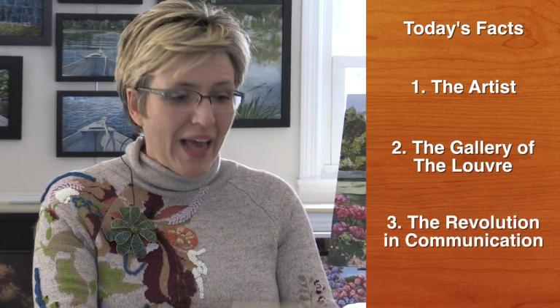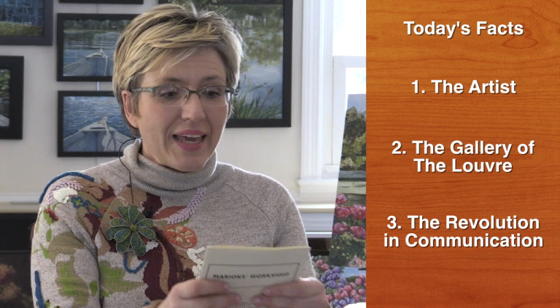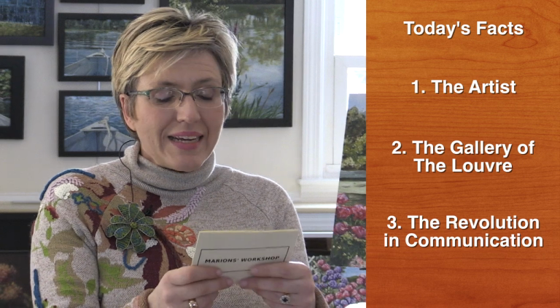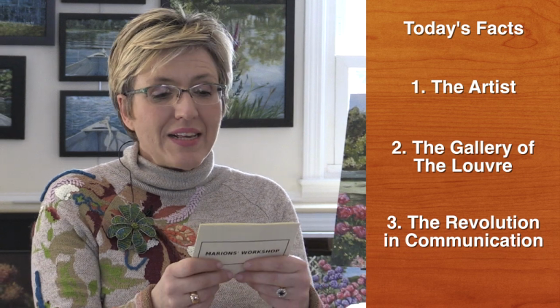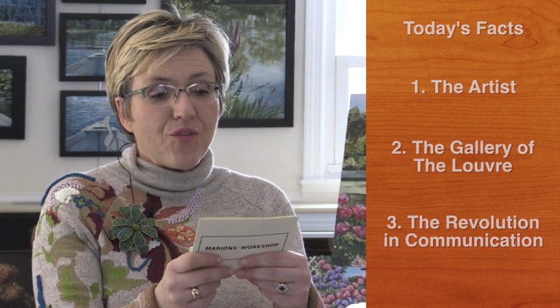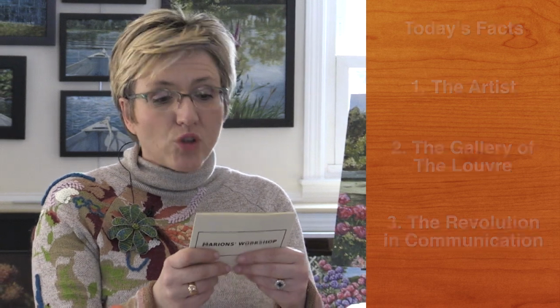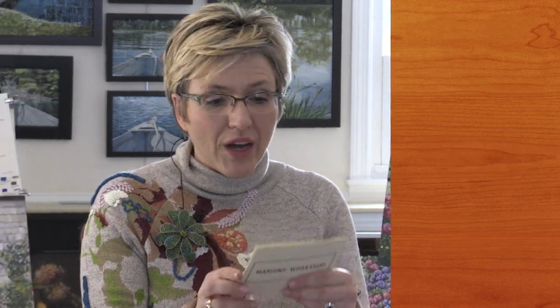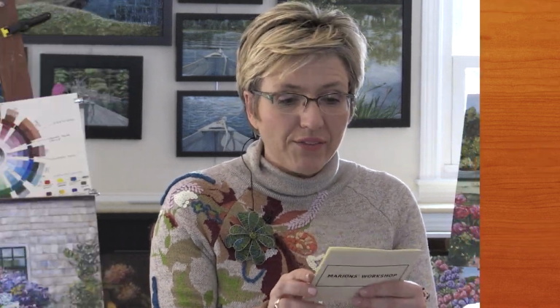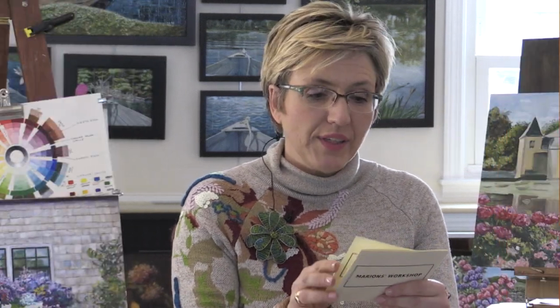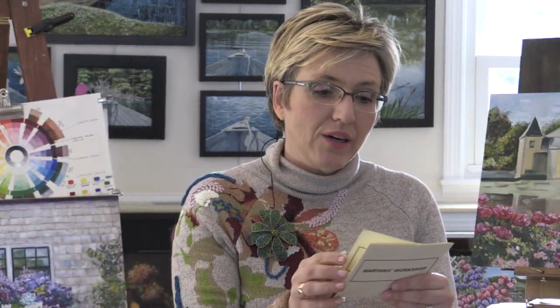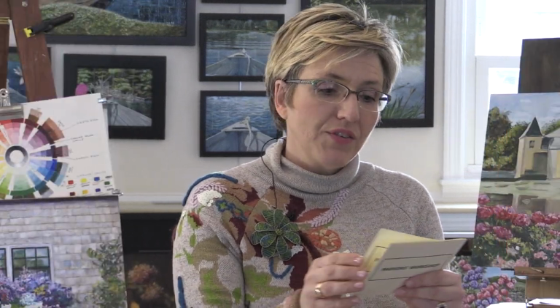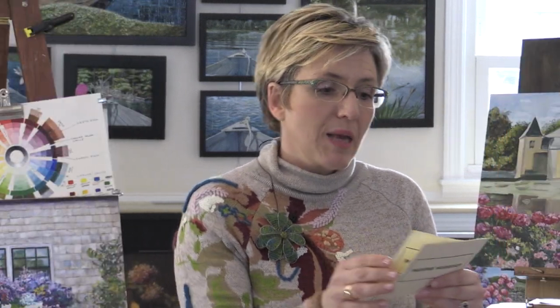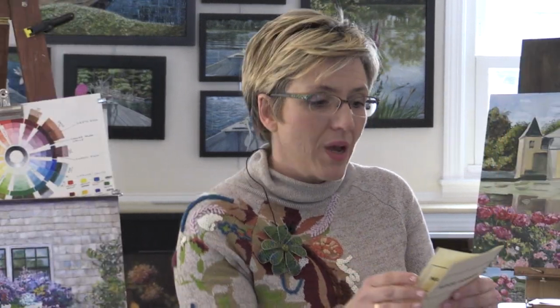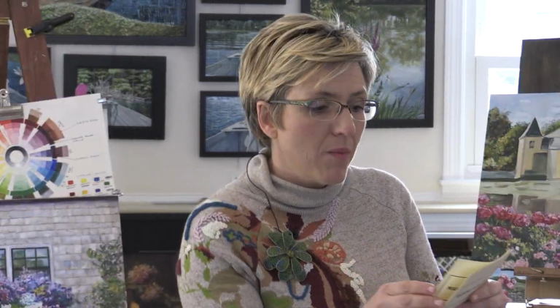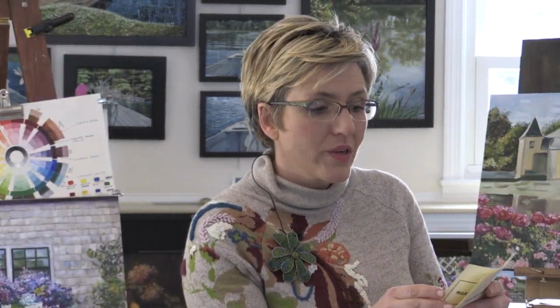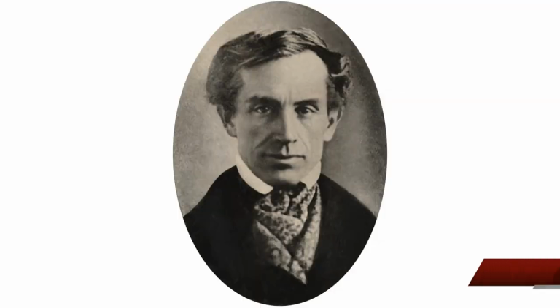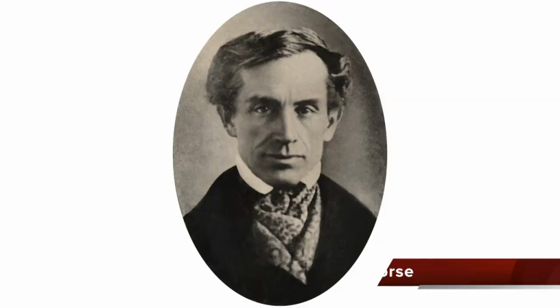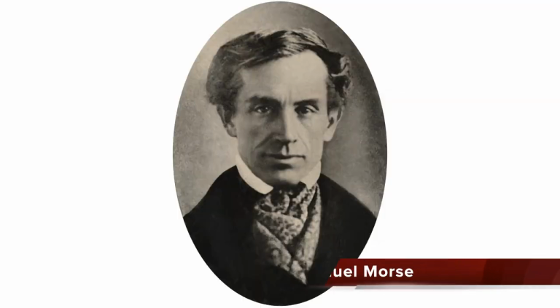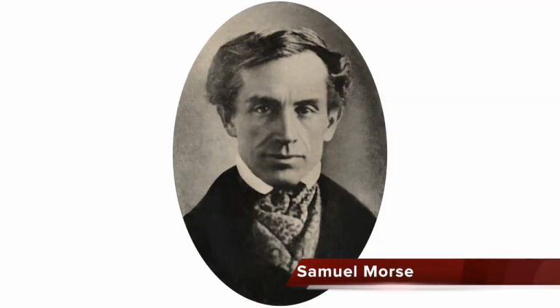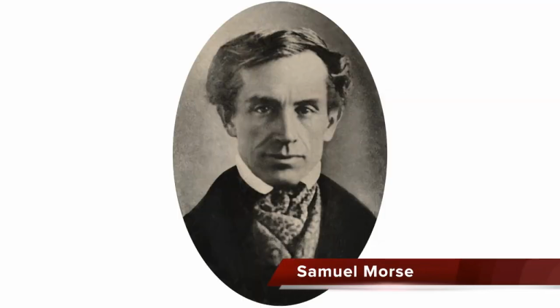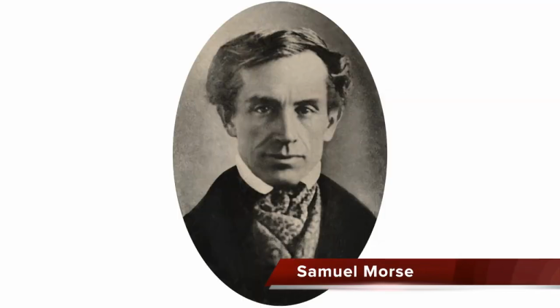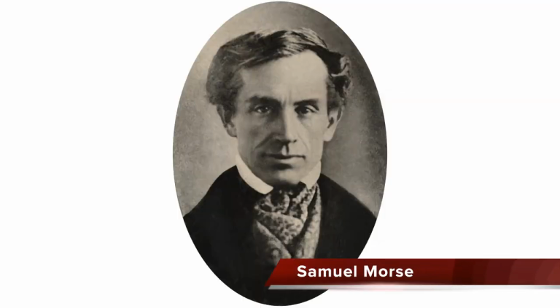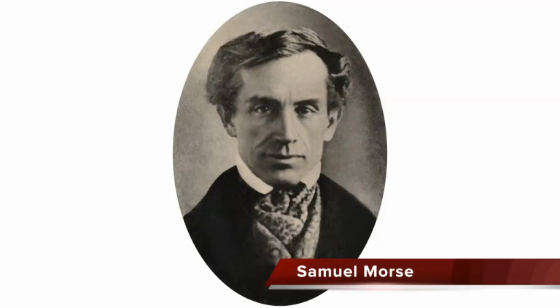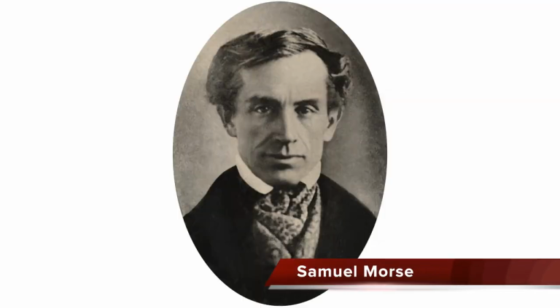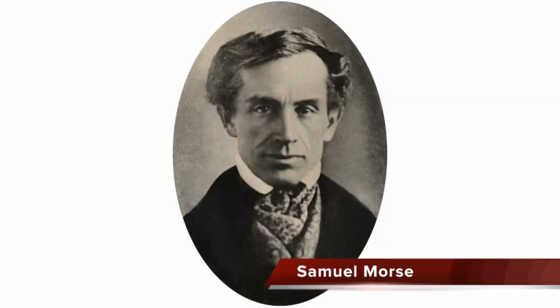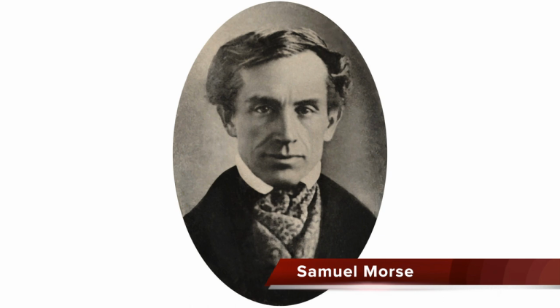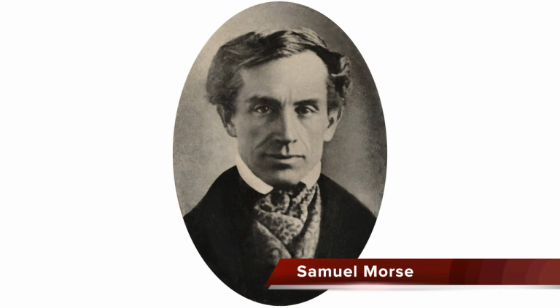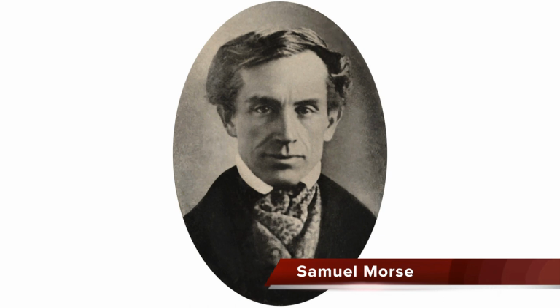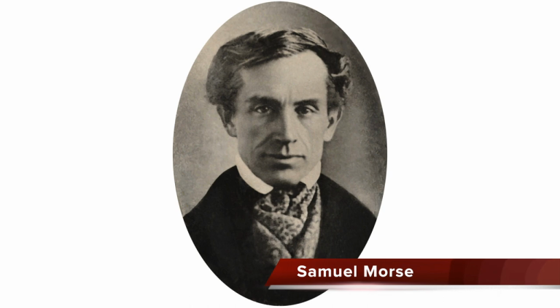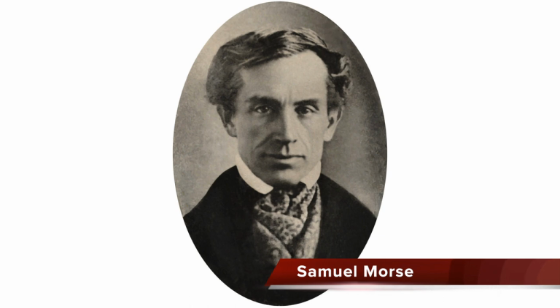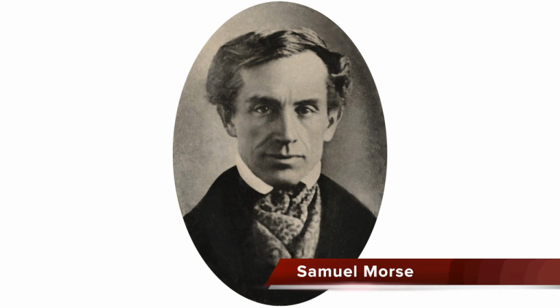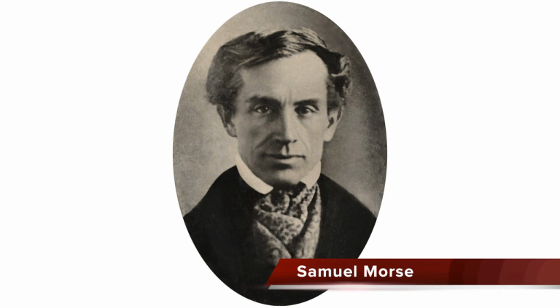Here is a photograph of Samuel Morse in 1840. He was 49 years old.